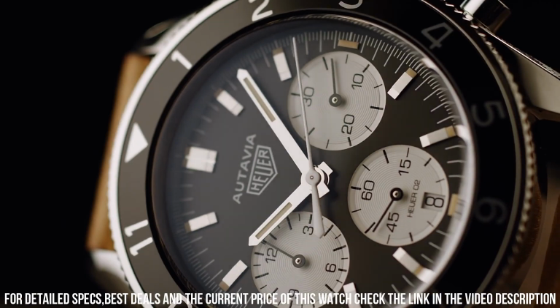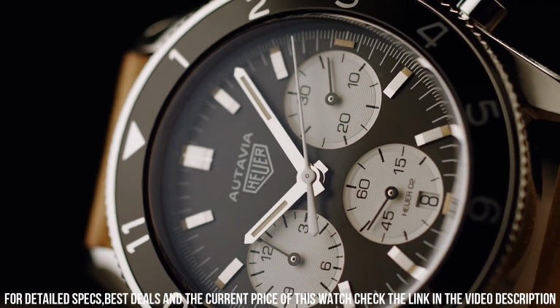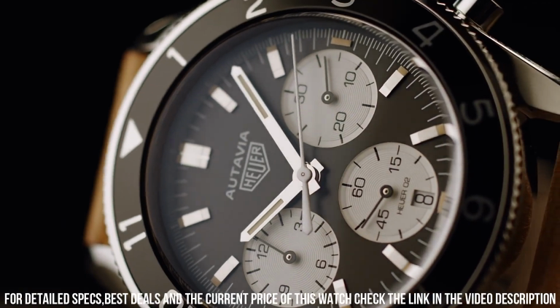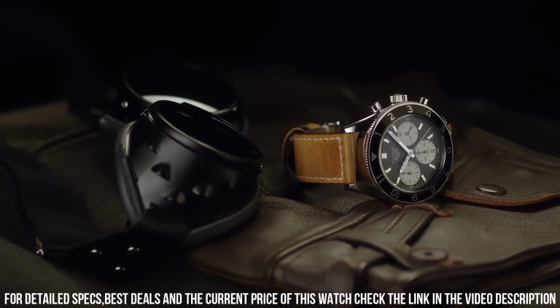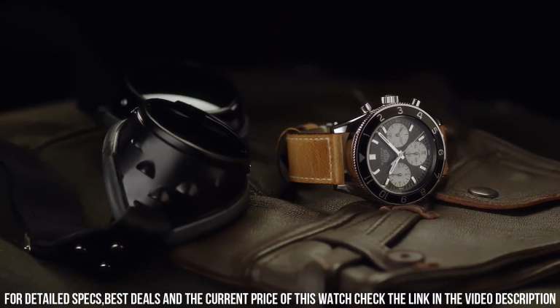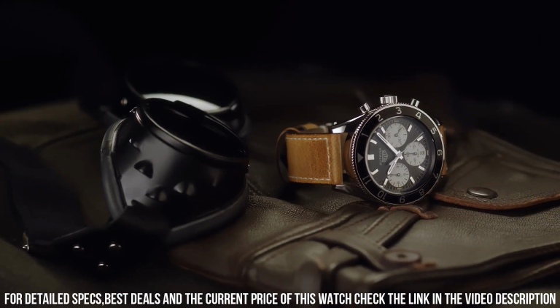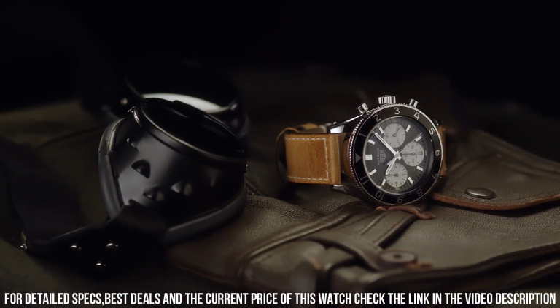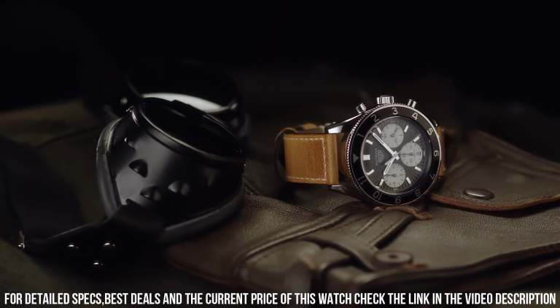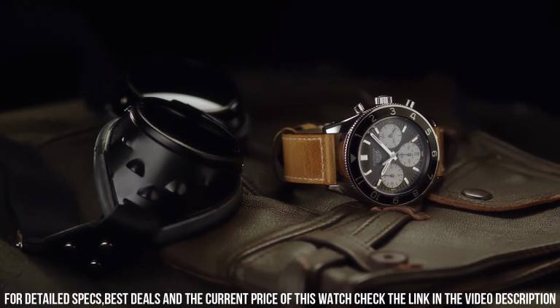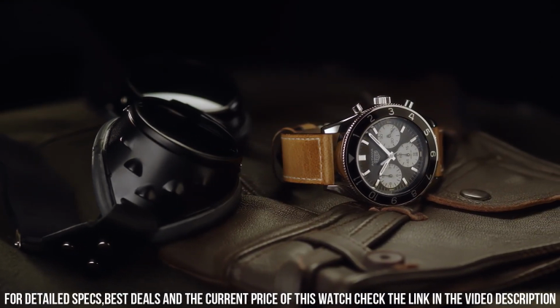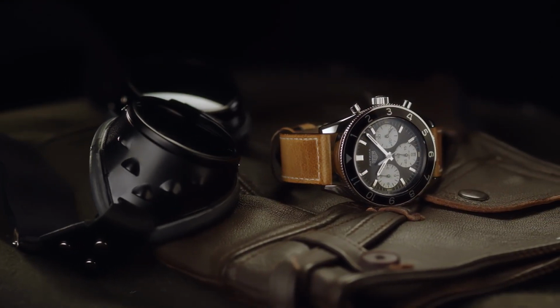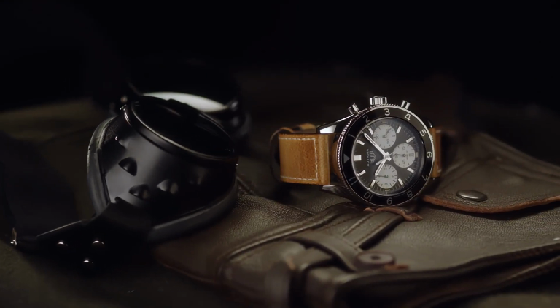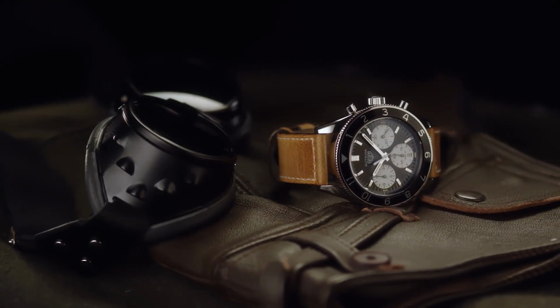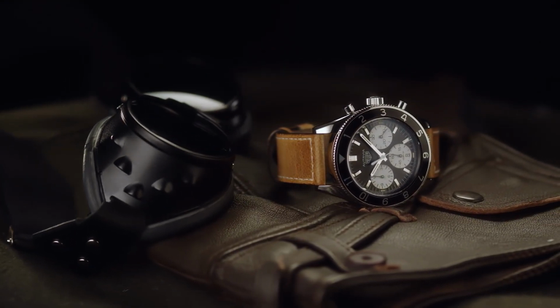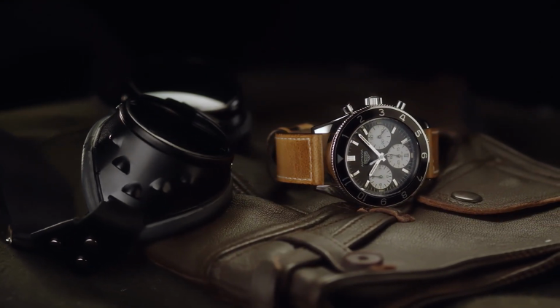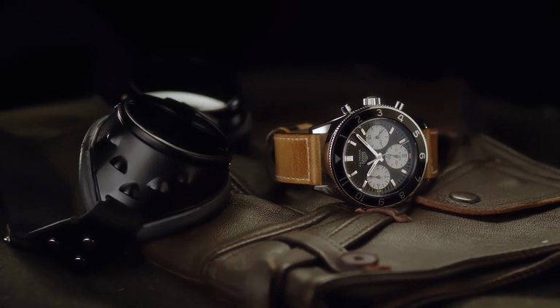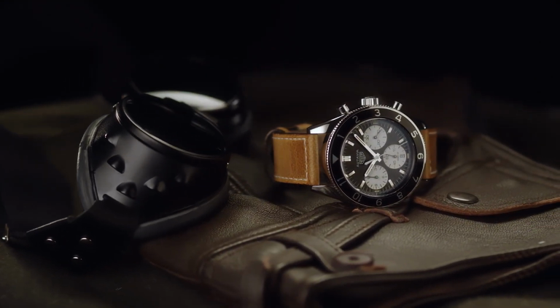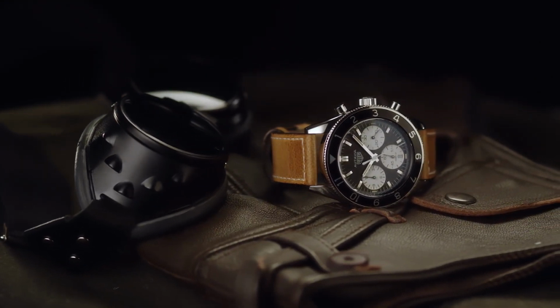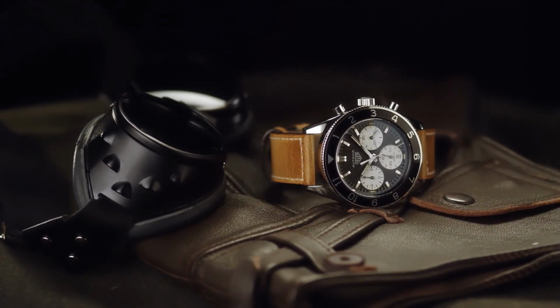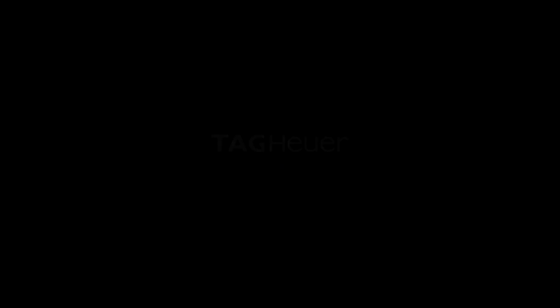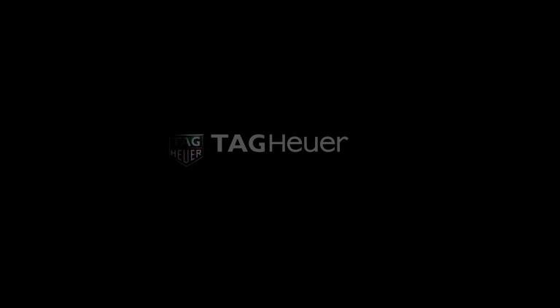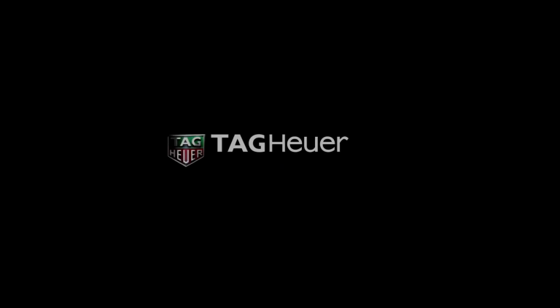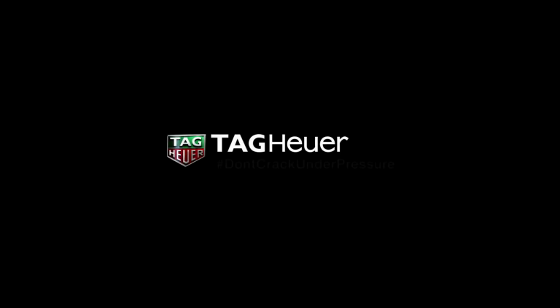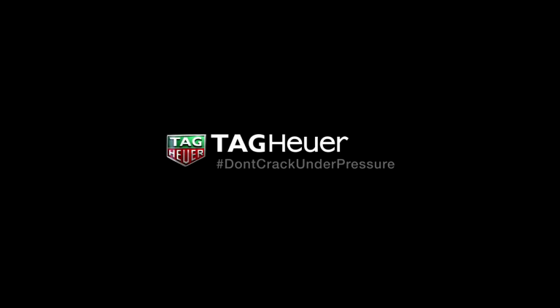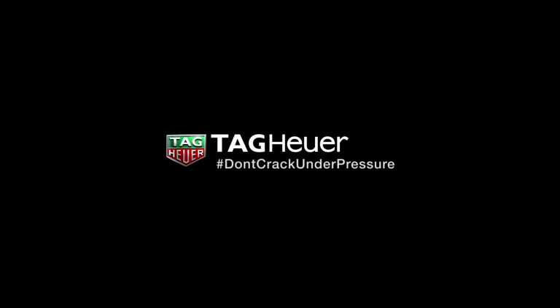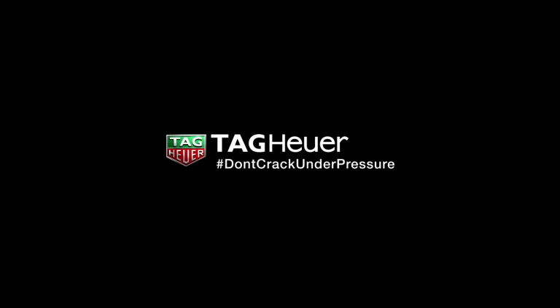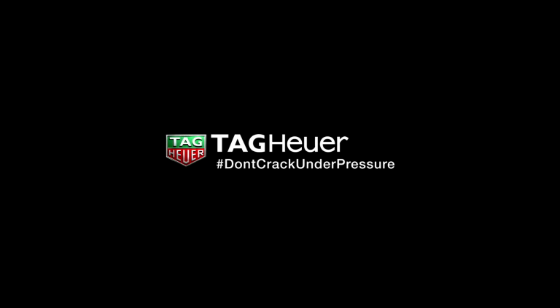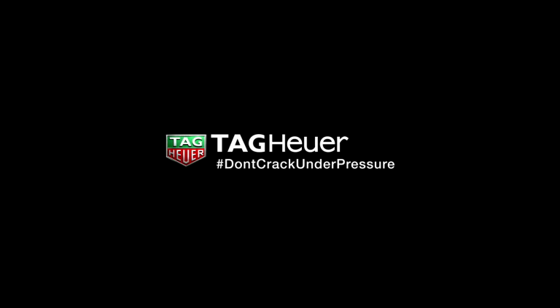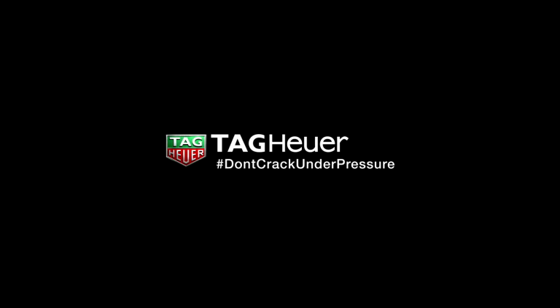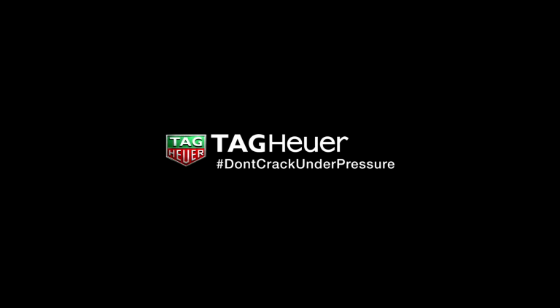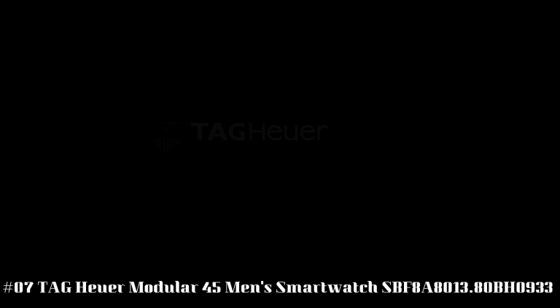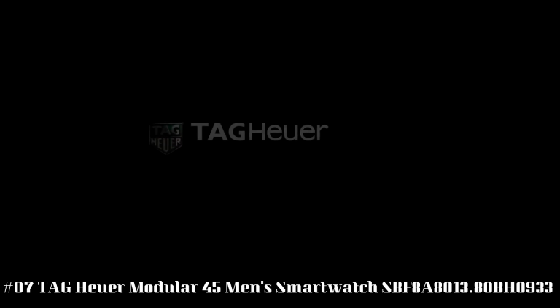Luminescent hands and hour markers. Screw-down case back. Stainless steel tang buckle.